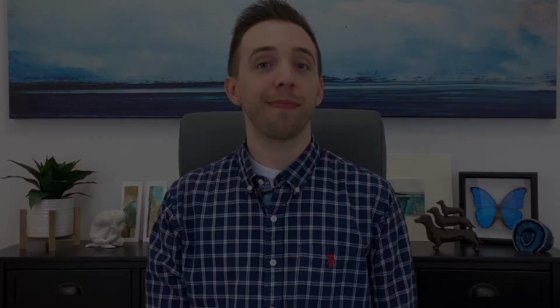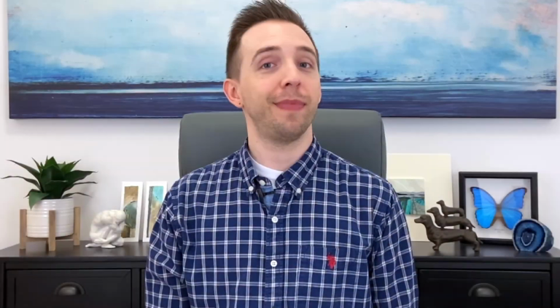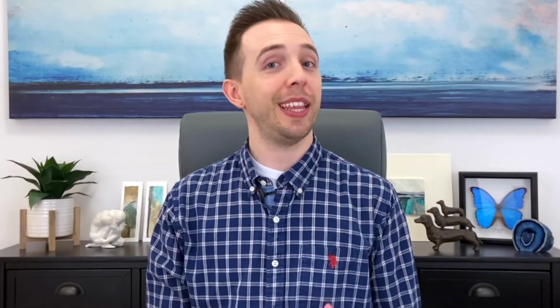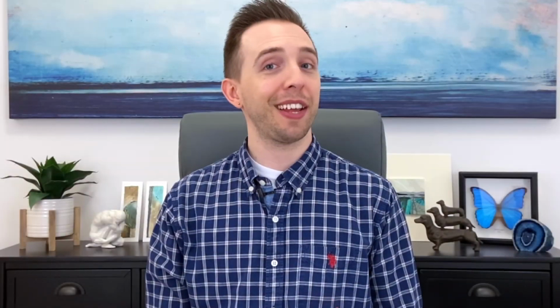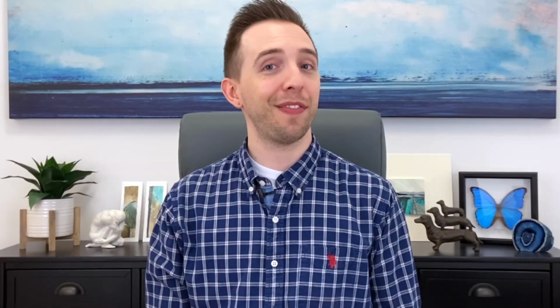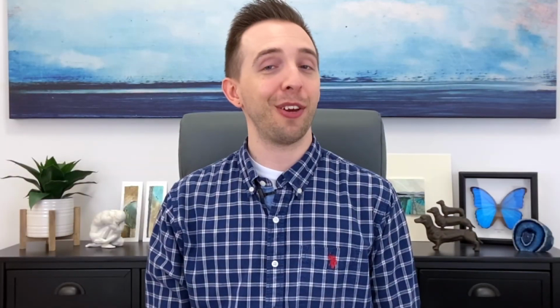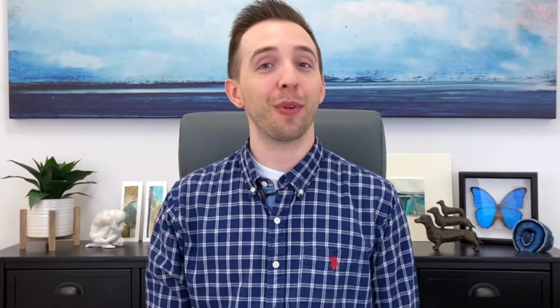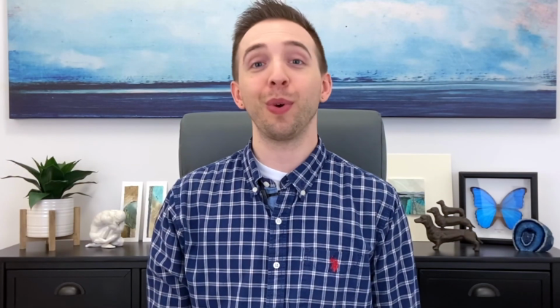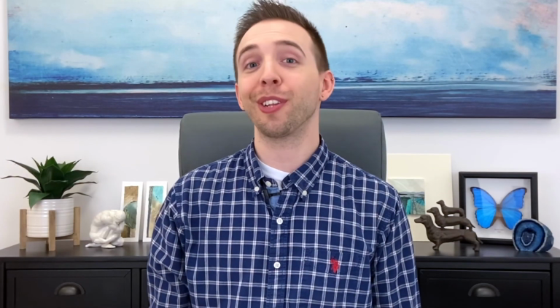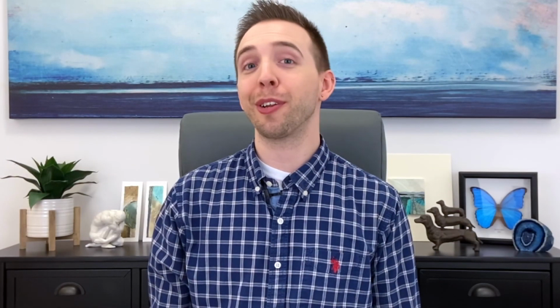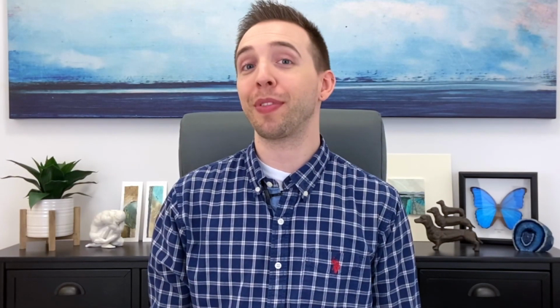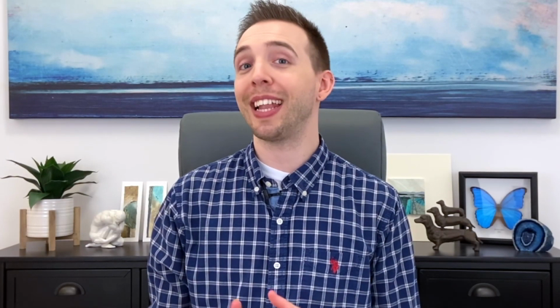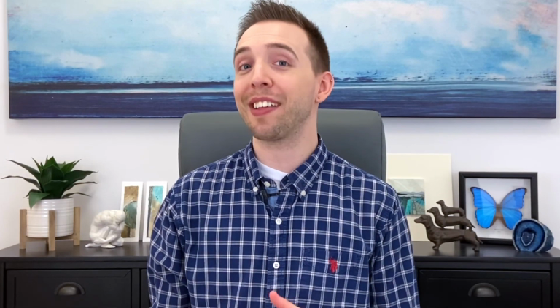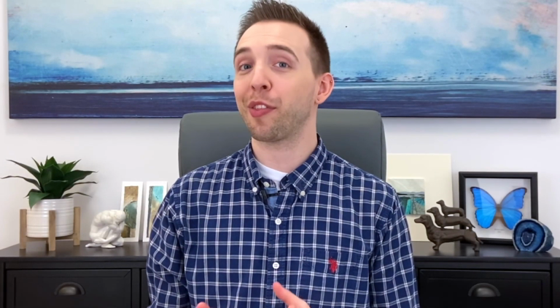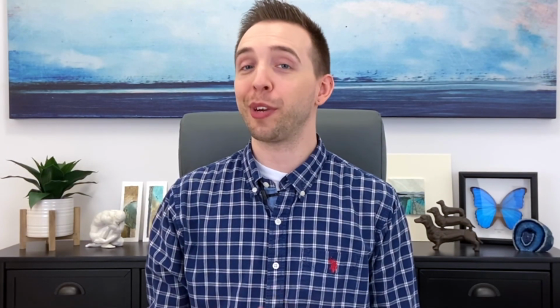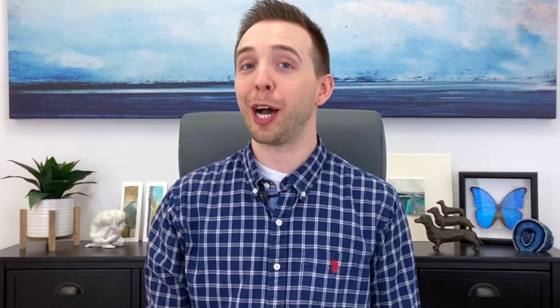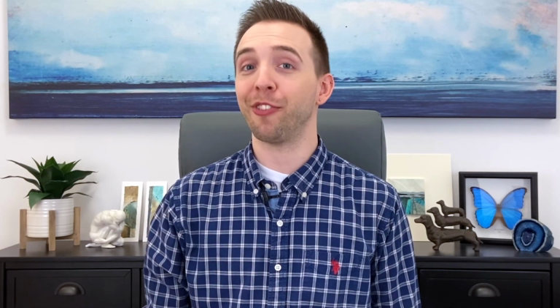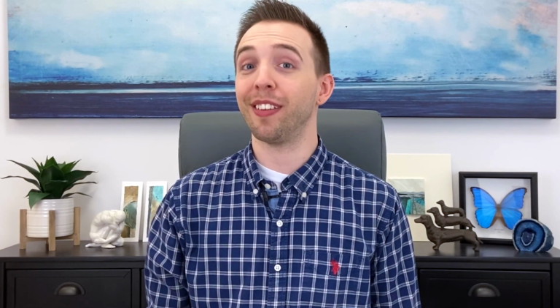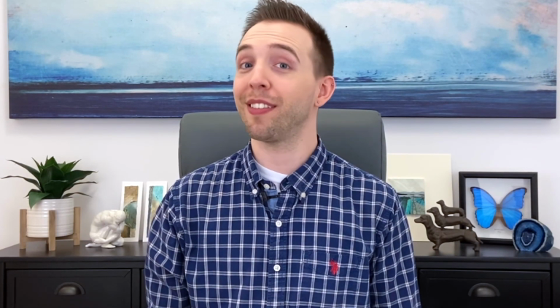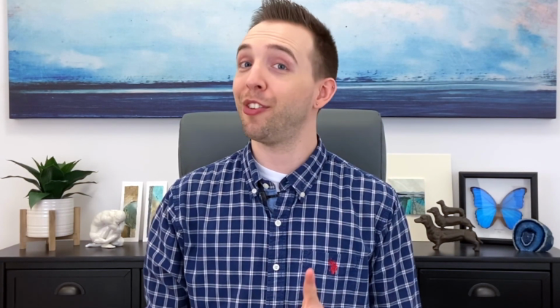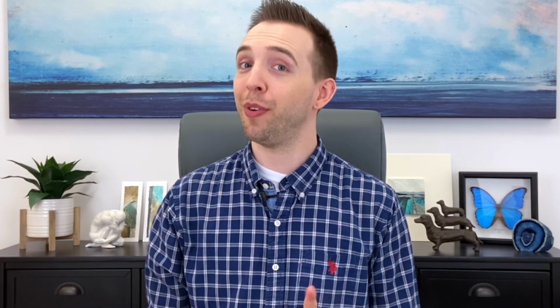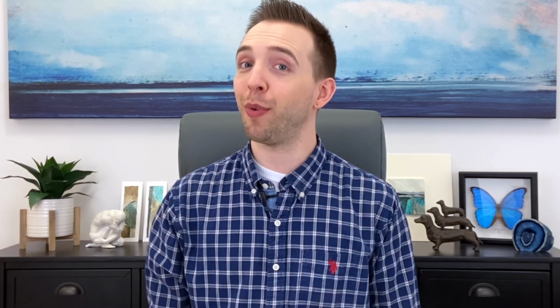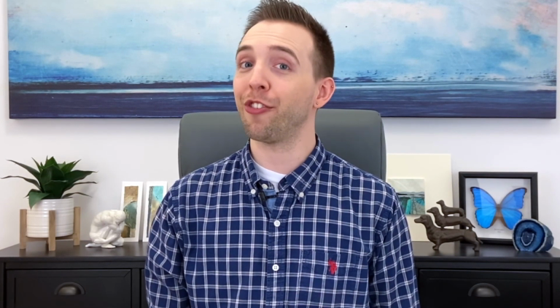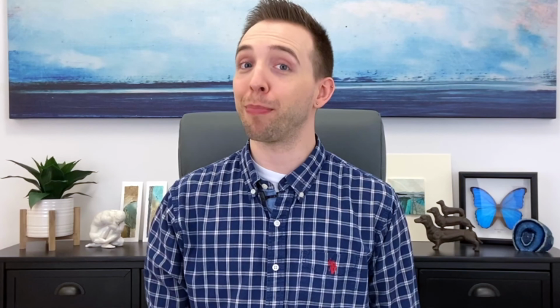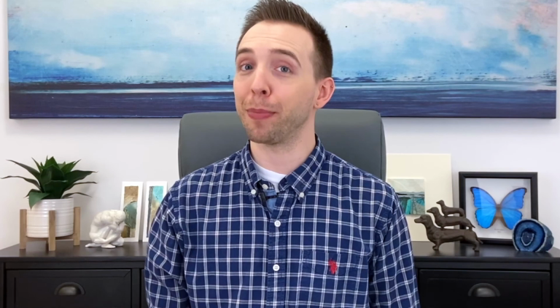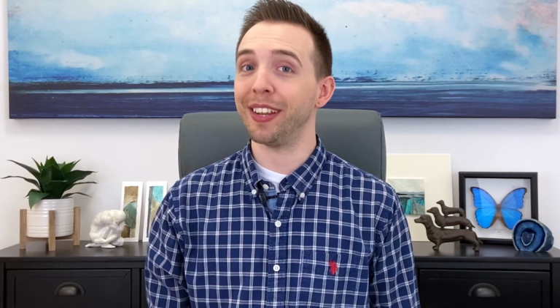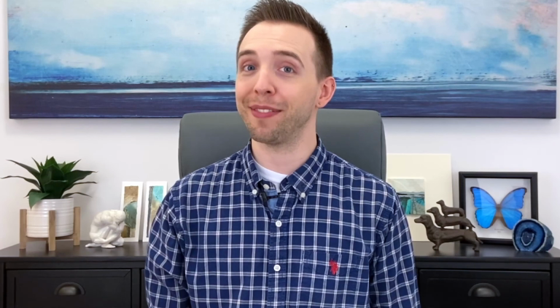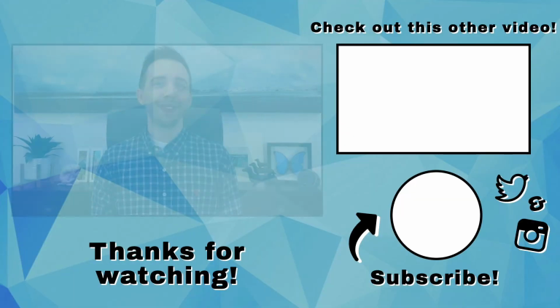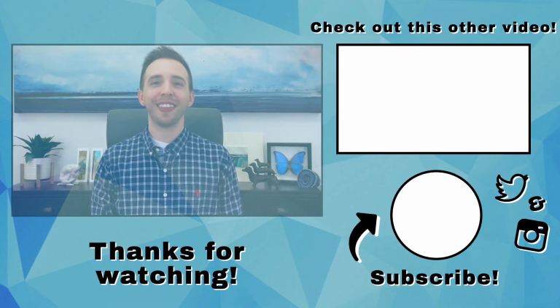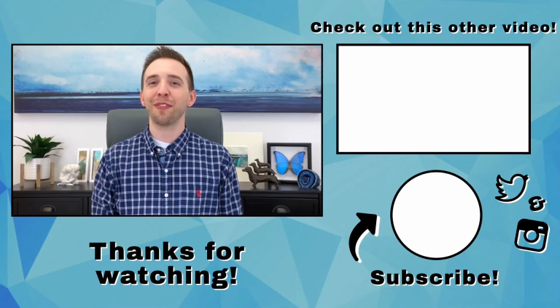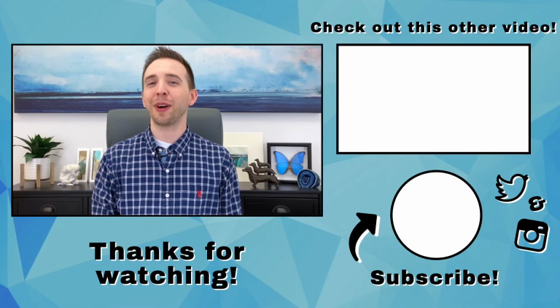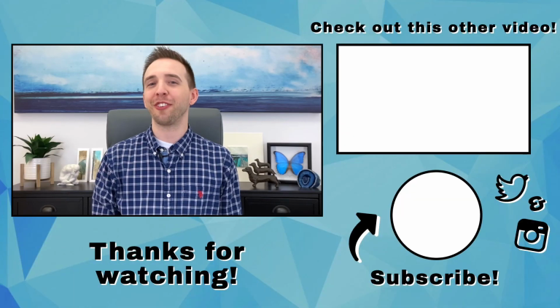In the next video, we'll learn about the last three options, two of which are permanent. Thanks for watching.